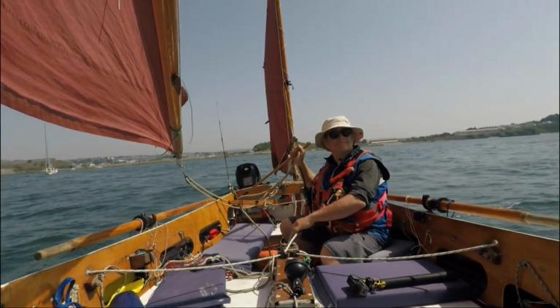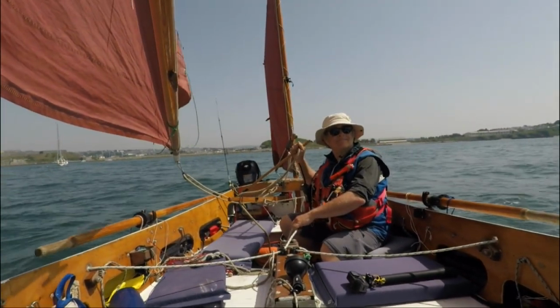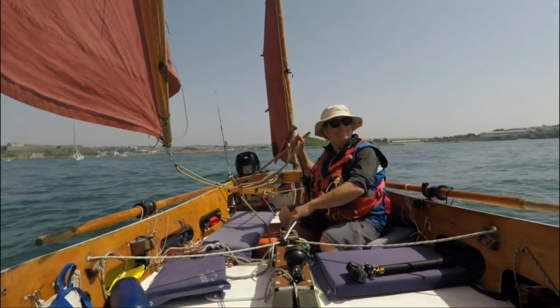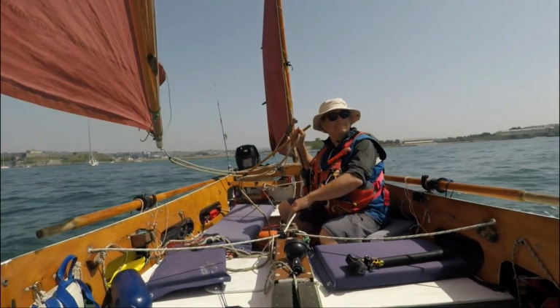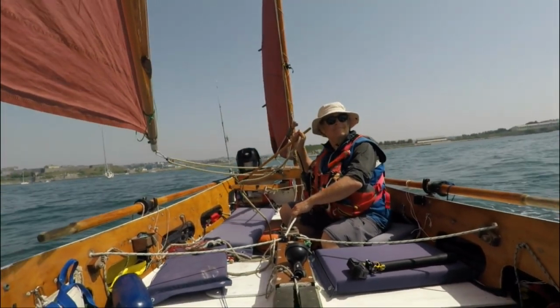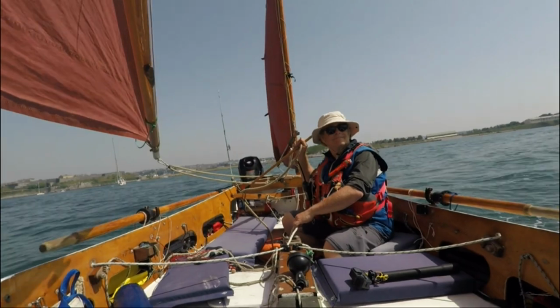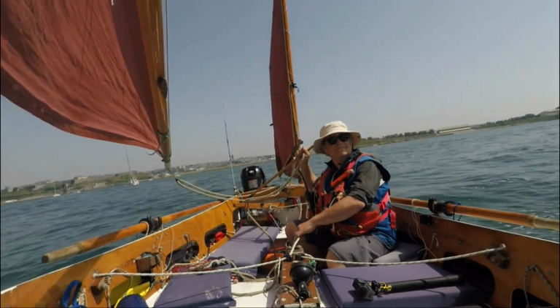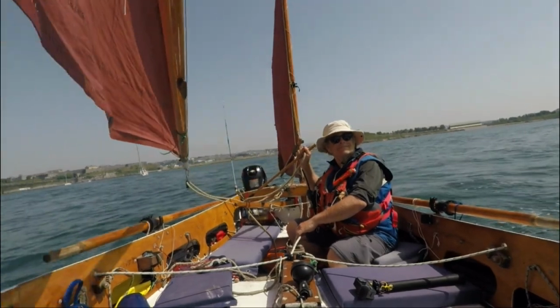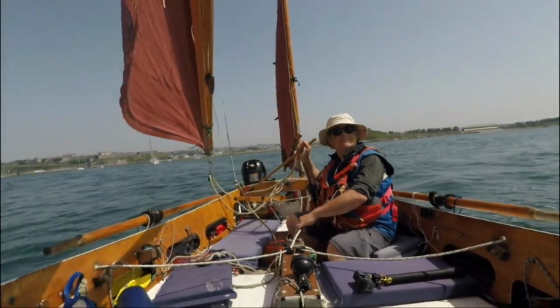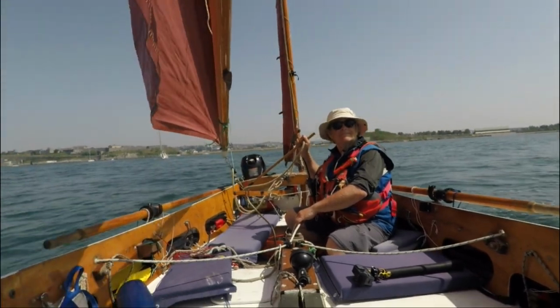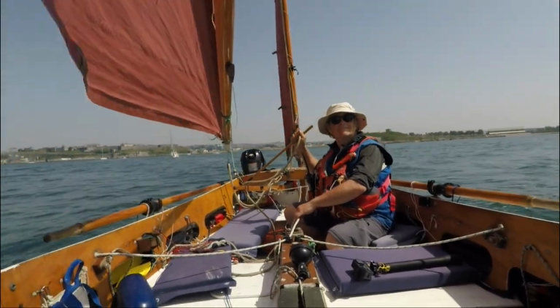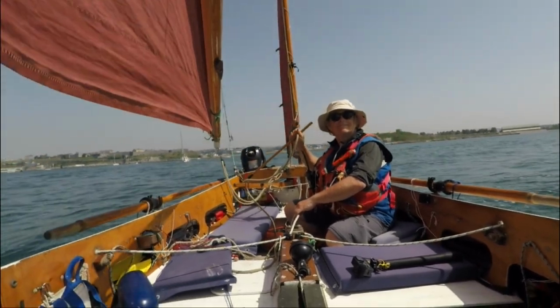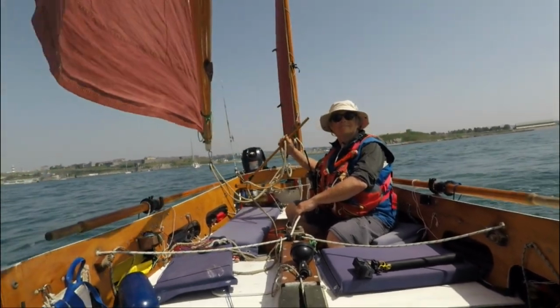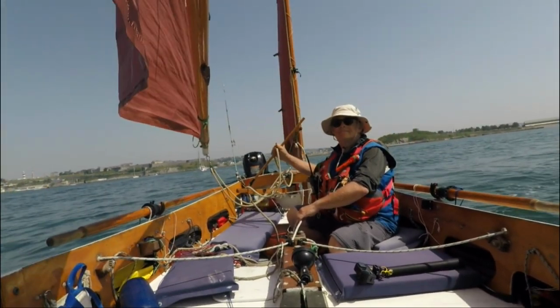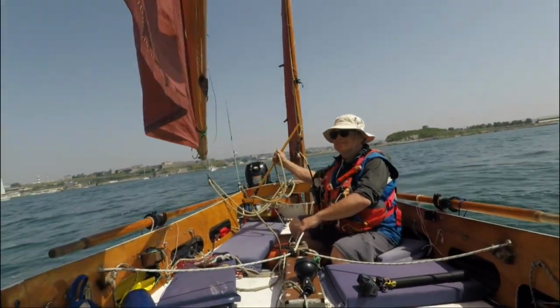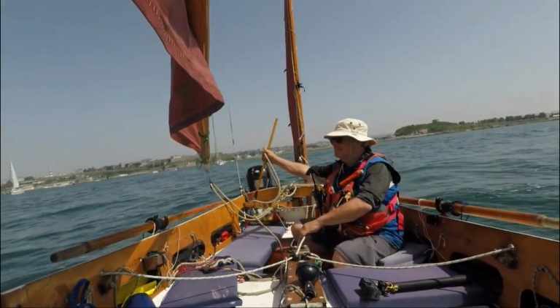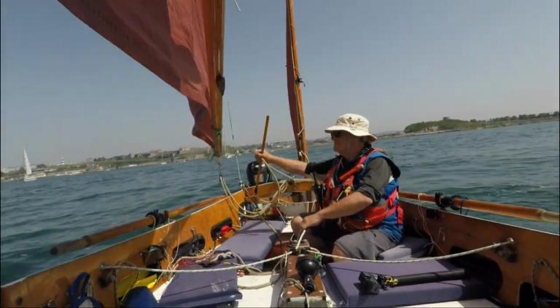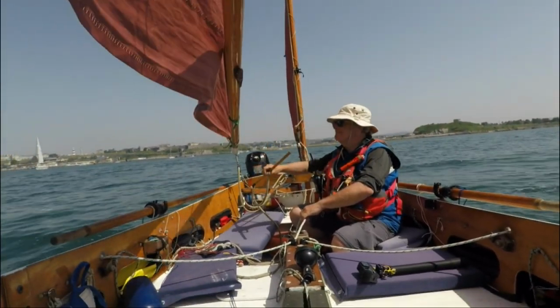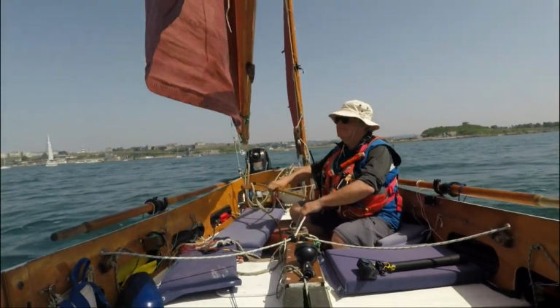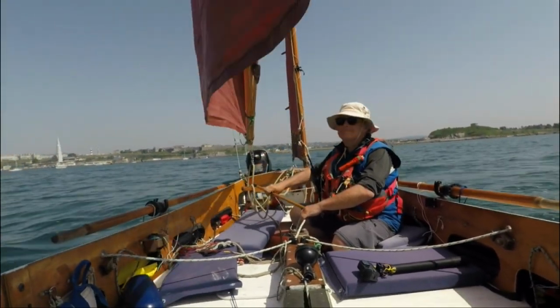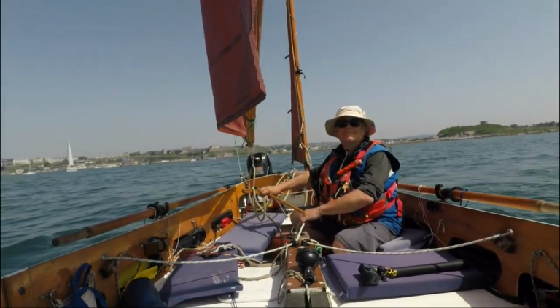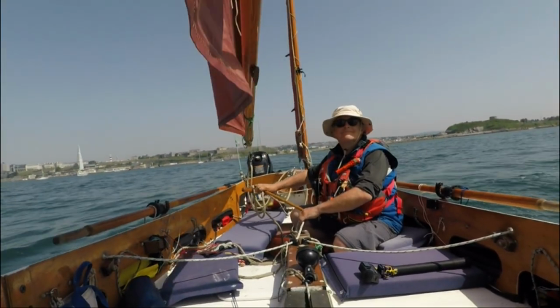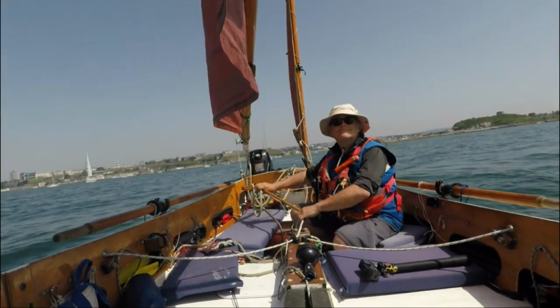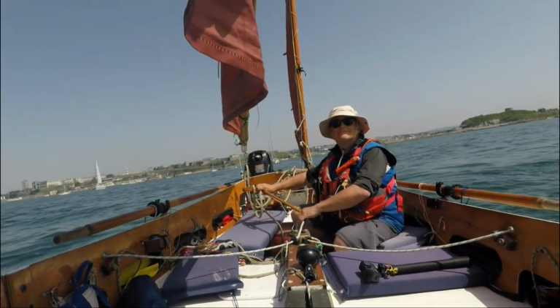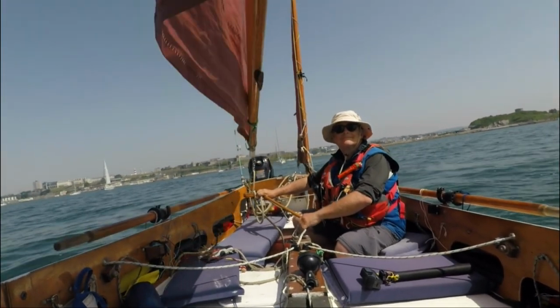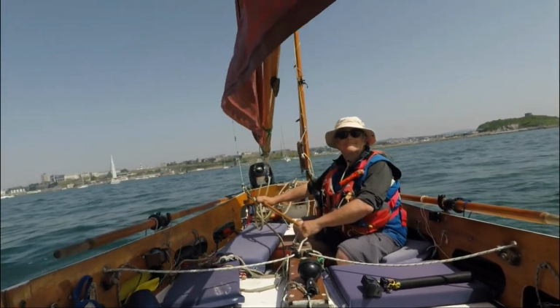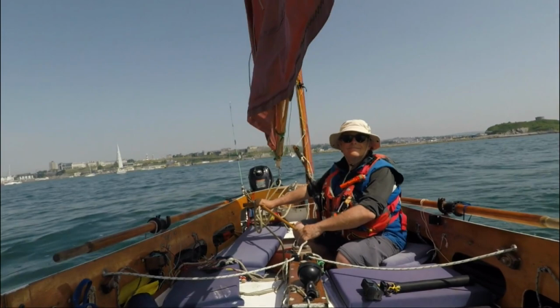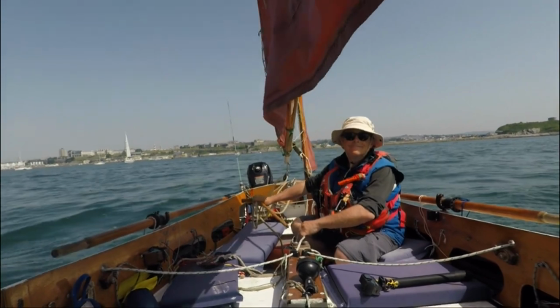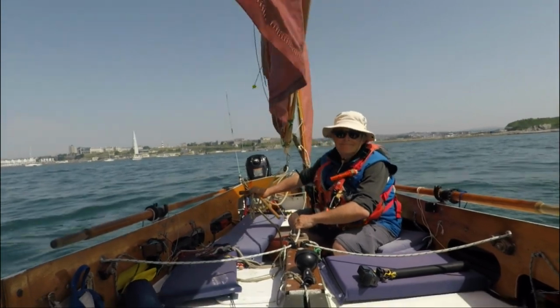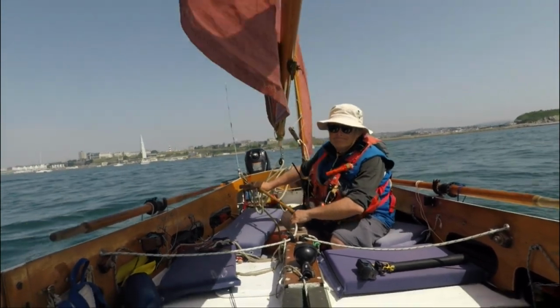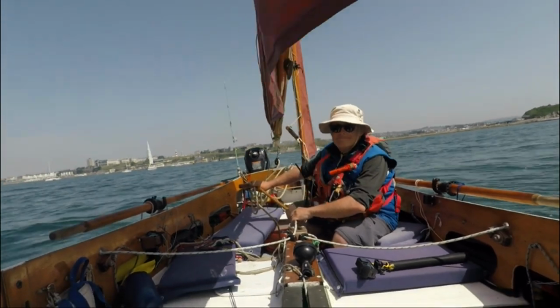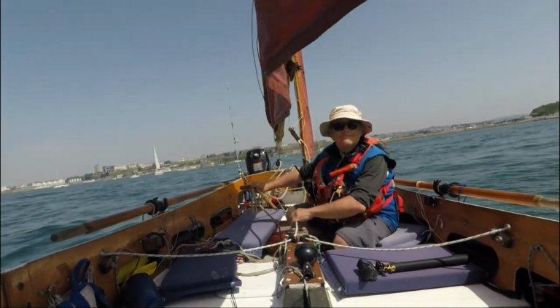I've got the tide going out for most of today, so I'm just out for a potter really. I'm just up here enjoying the sun — it's lovely, isn't it?